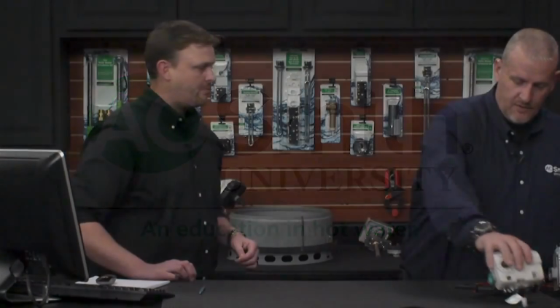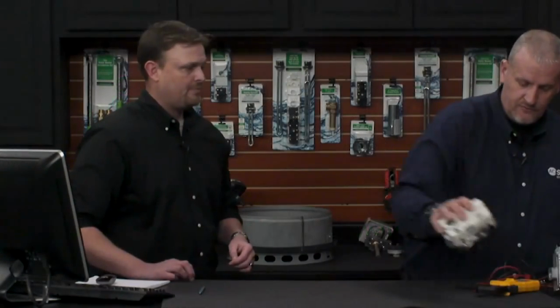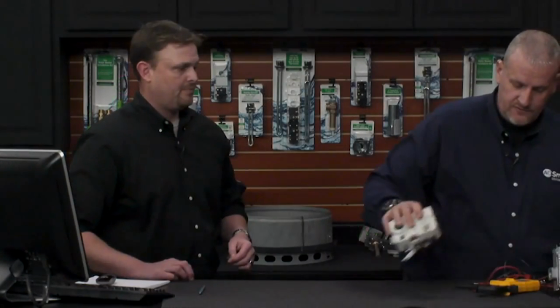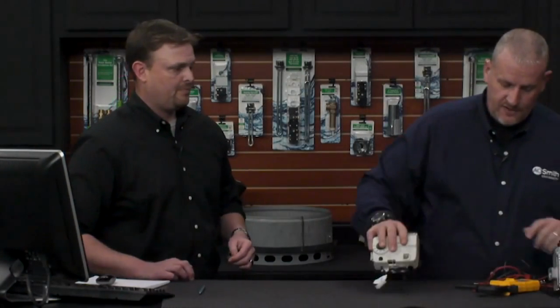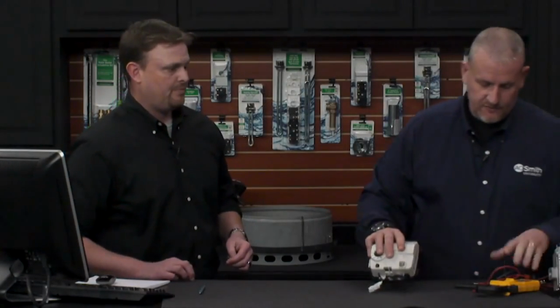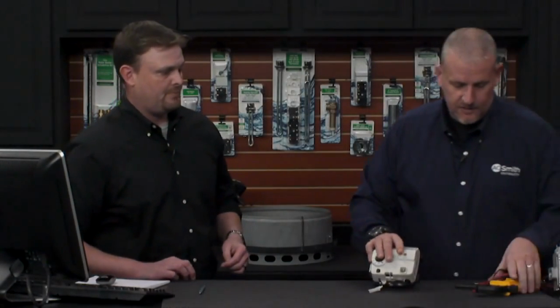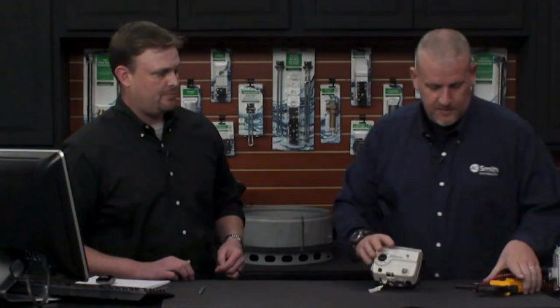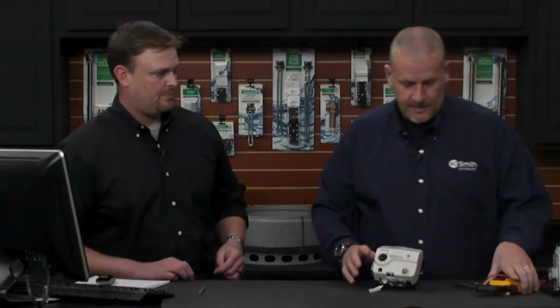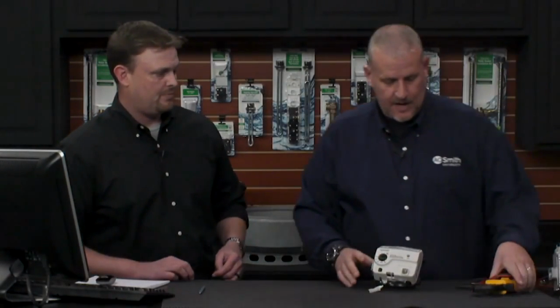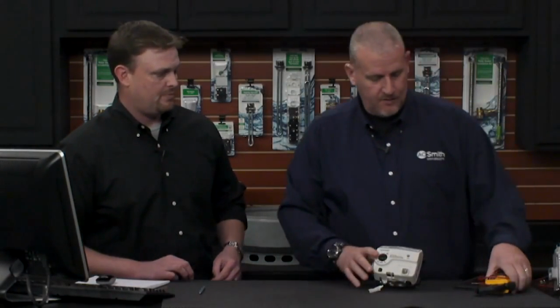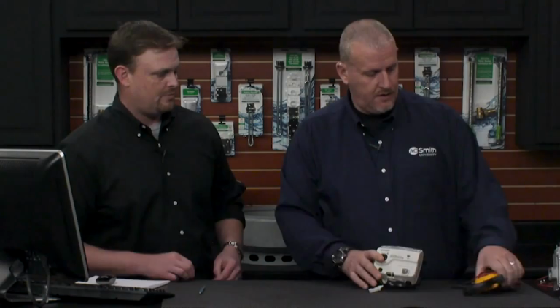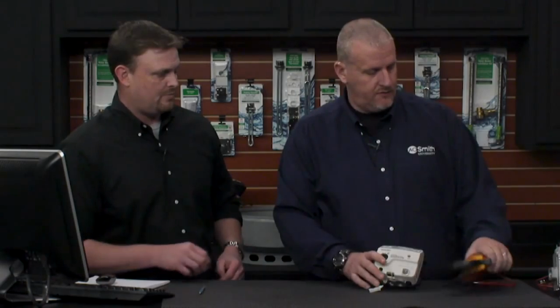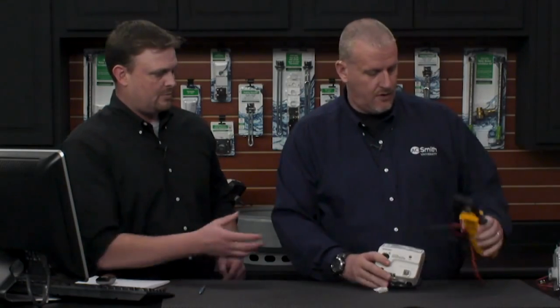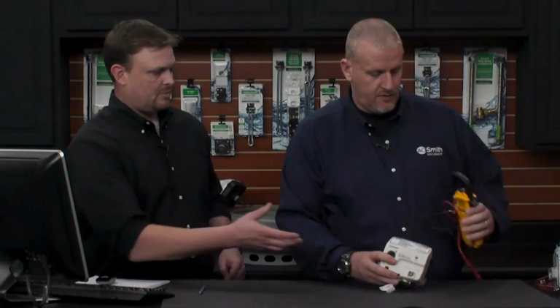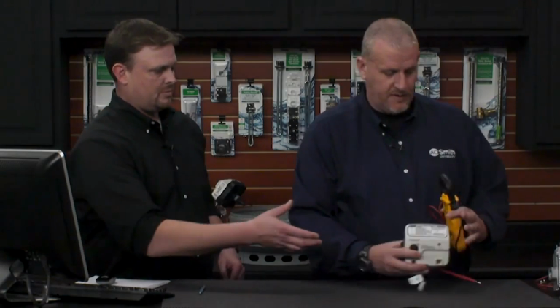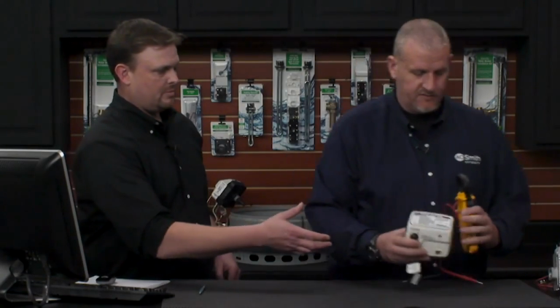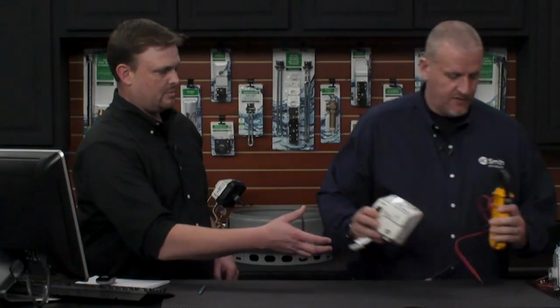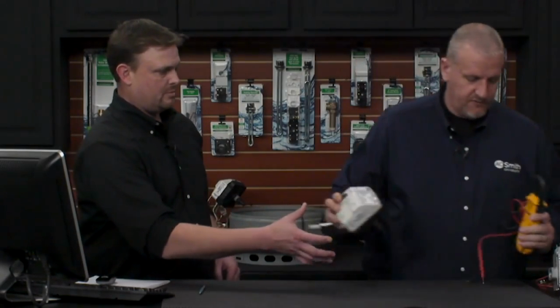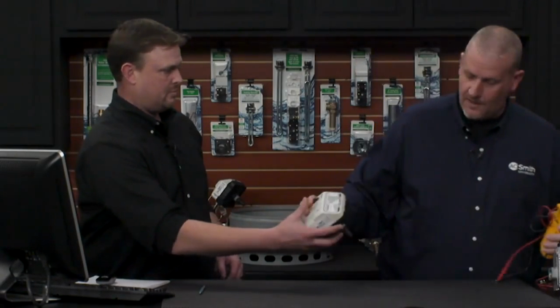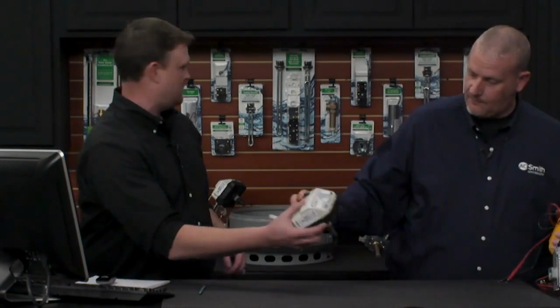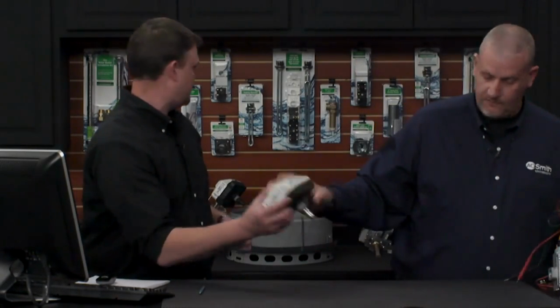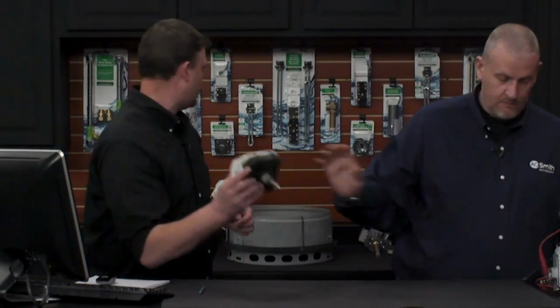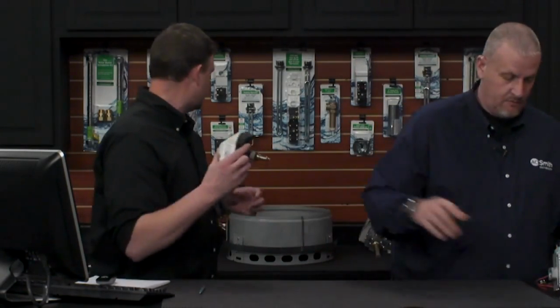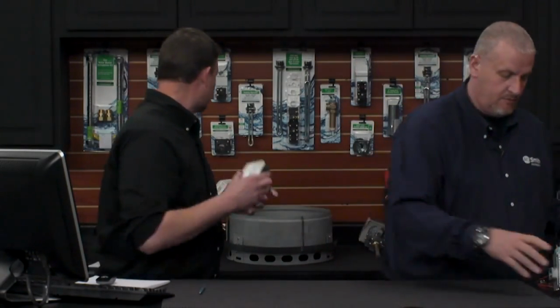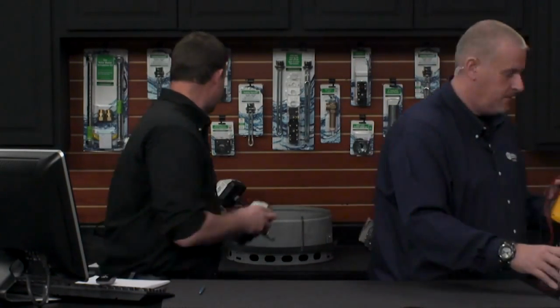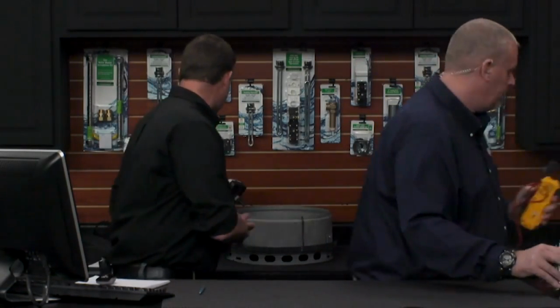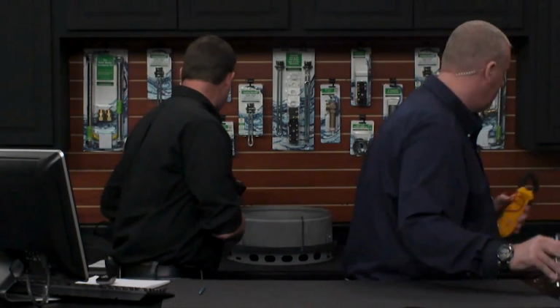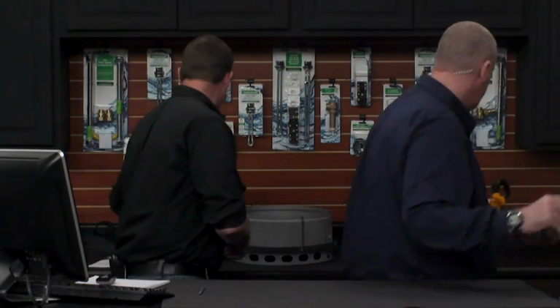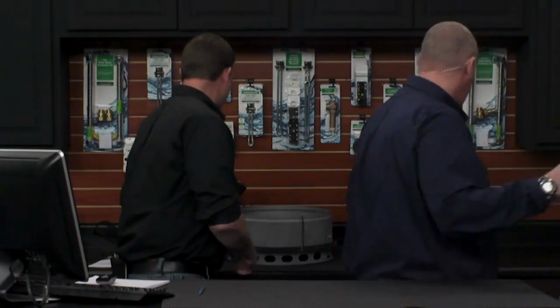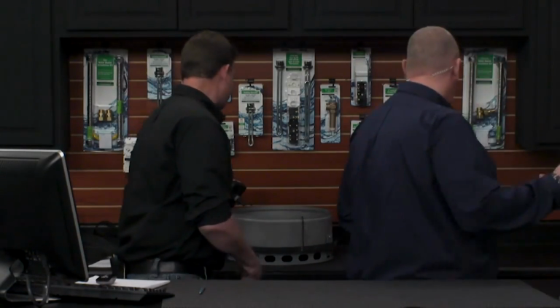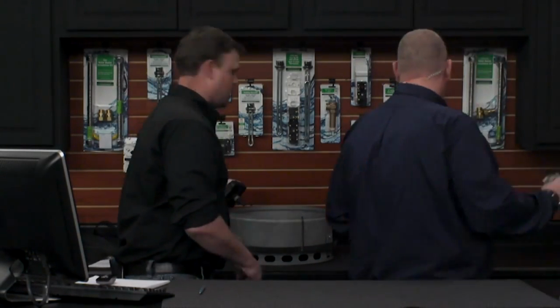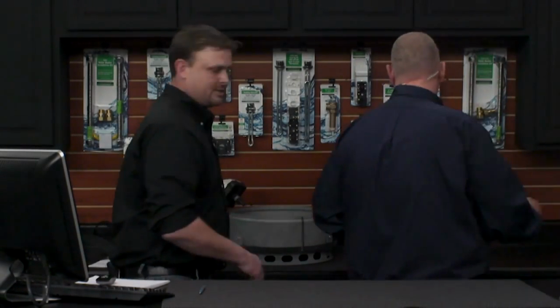We're going to switch gears a little bit now and talk about the Vertex. We're going to talk about our Vertex.